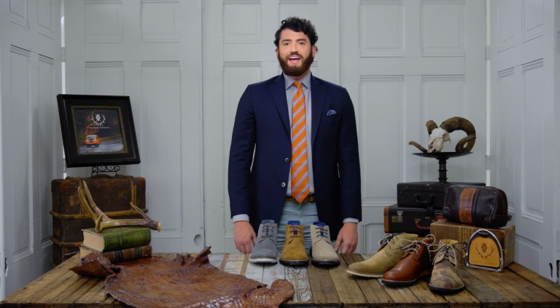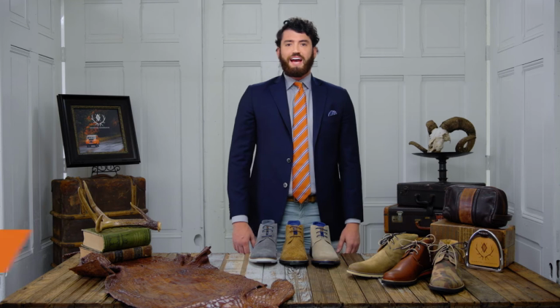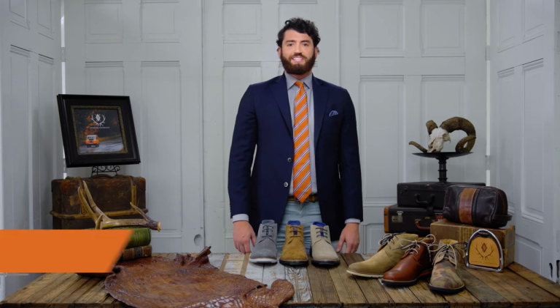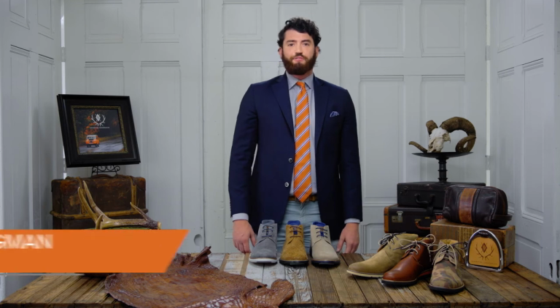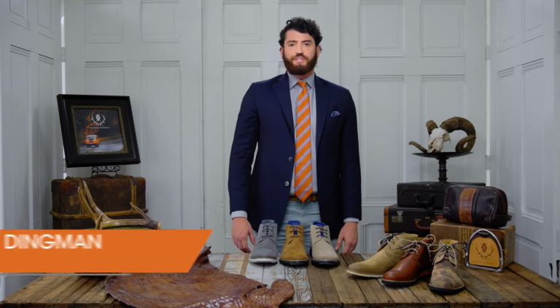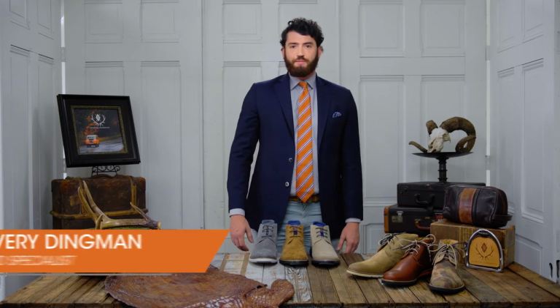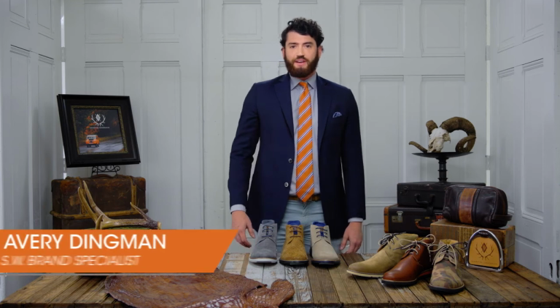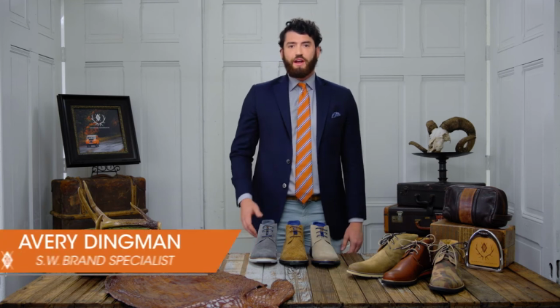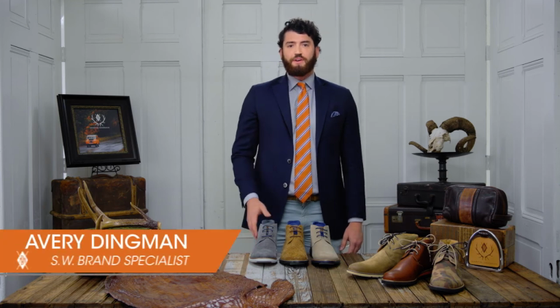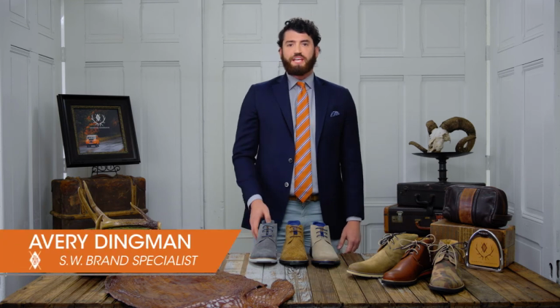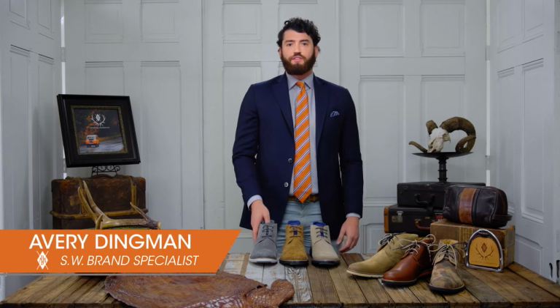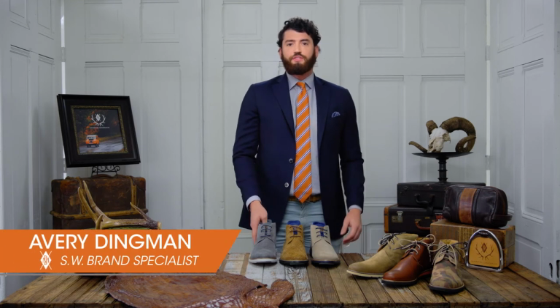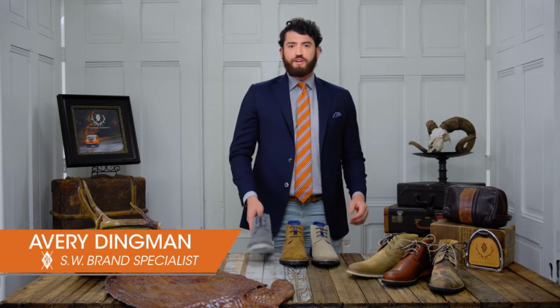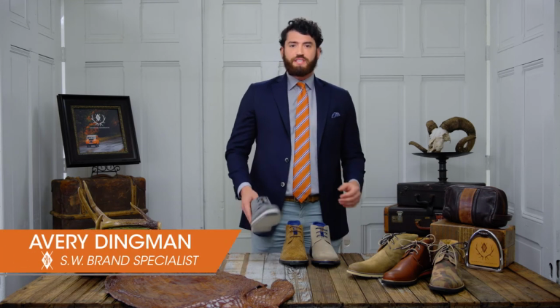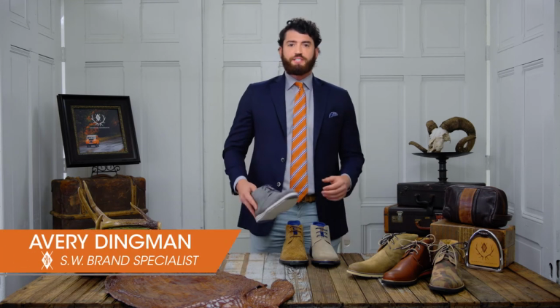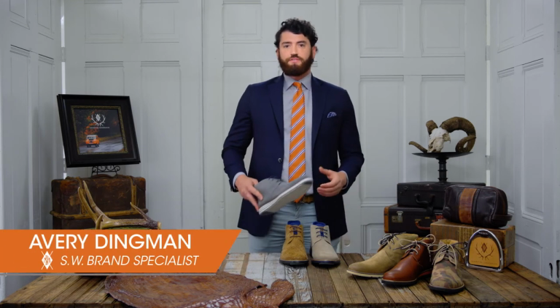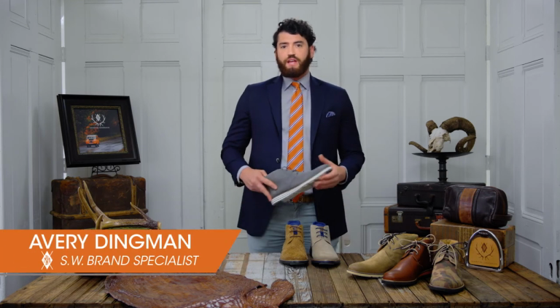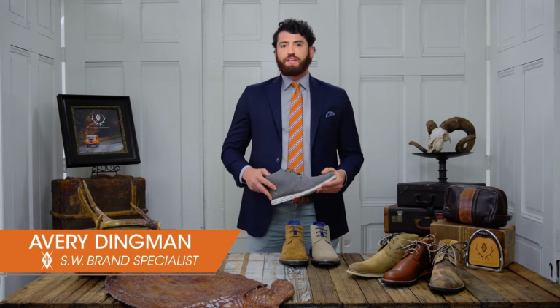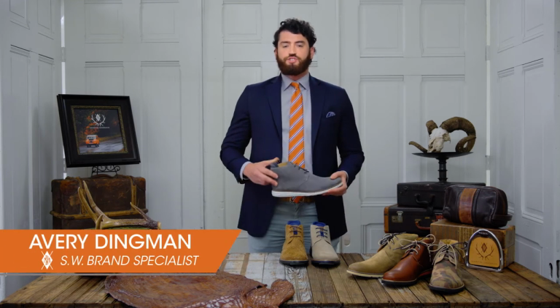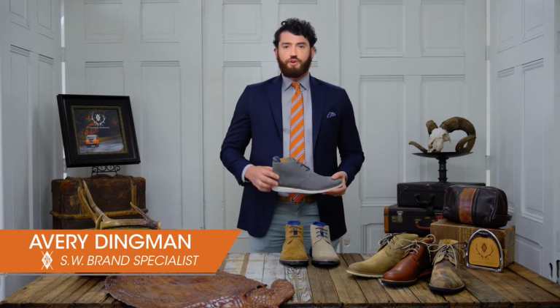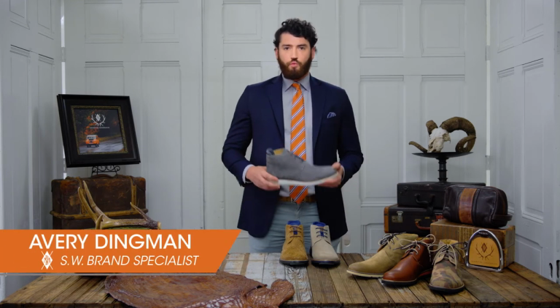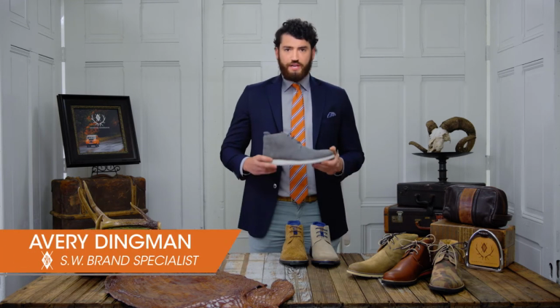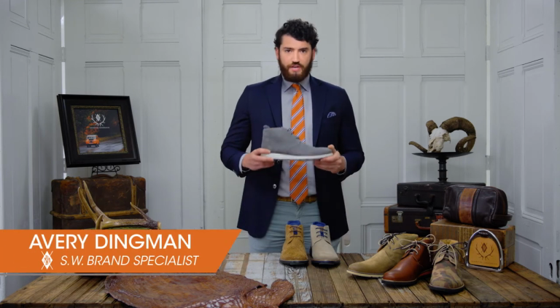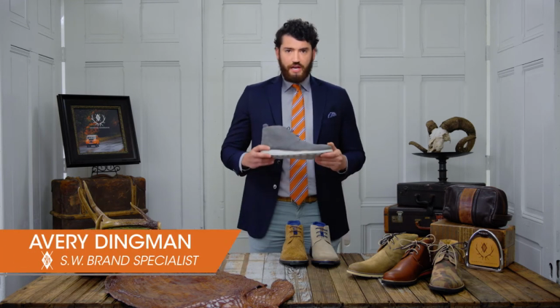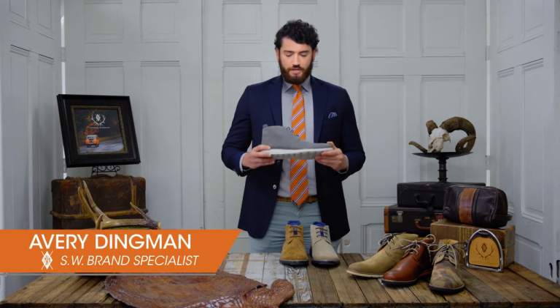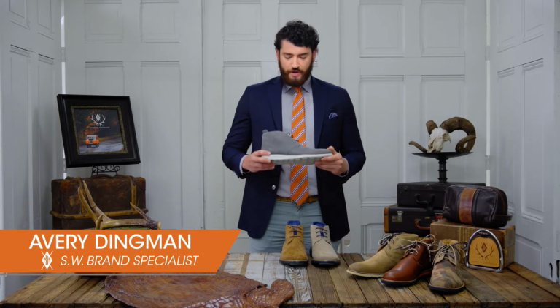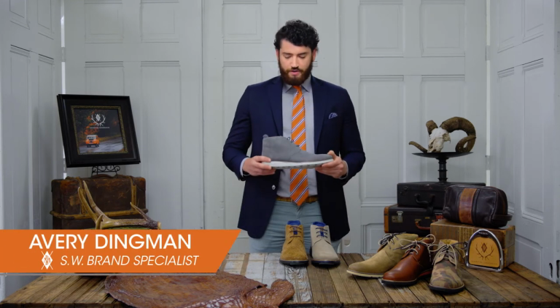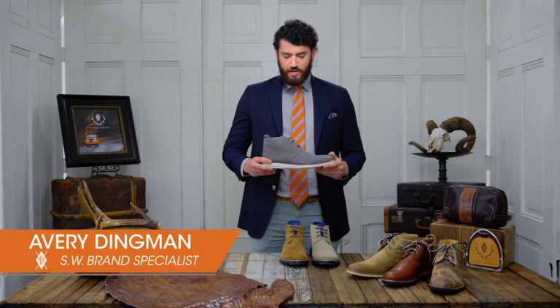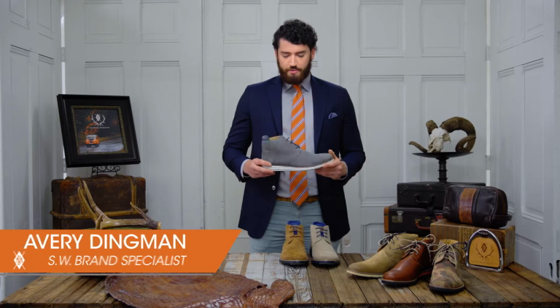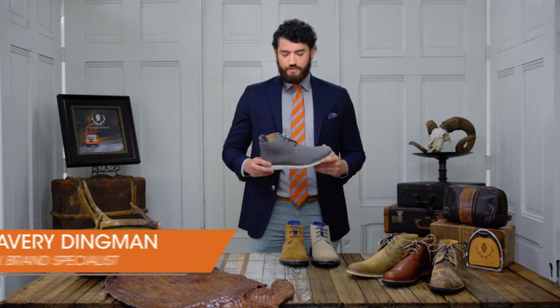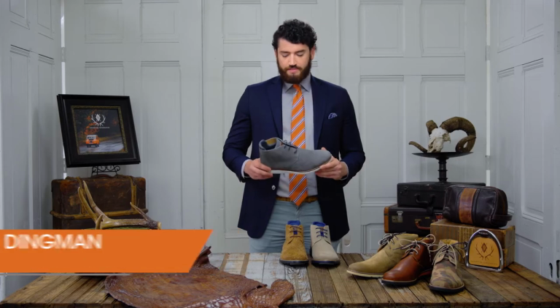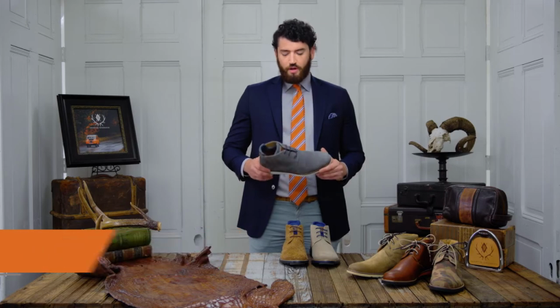Hey guys, Avery Dingman here. I'm going to take 30 seconds of your day to show you why you need a country air chukka boot this fall.